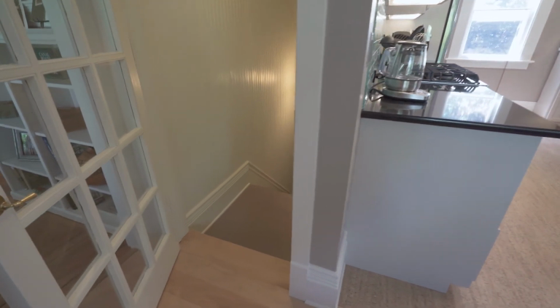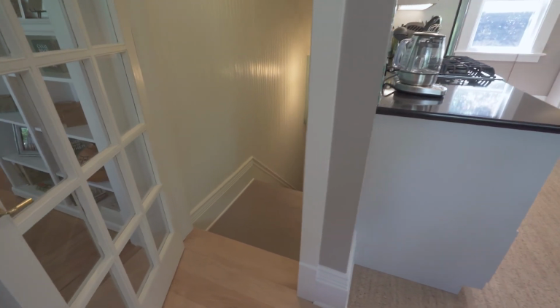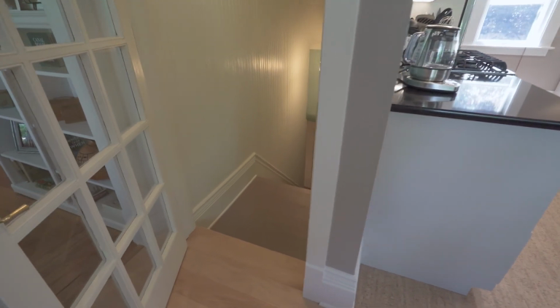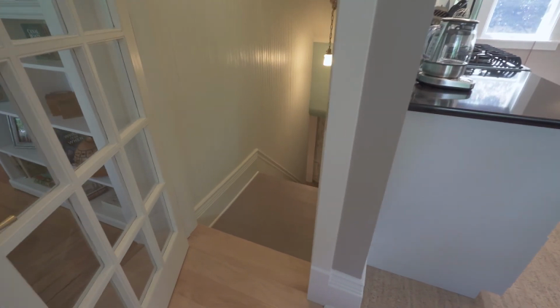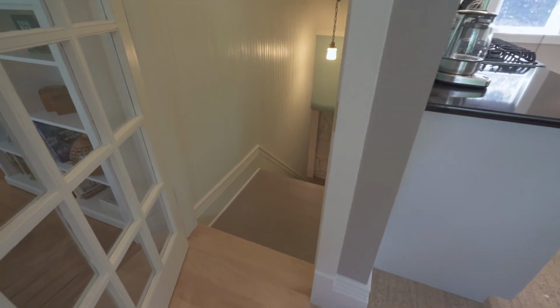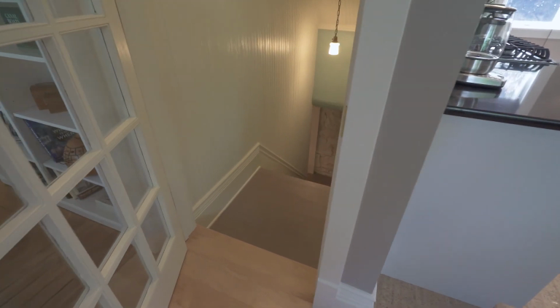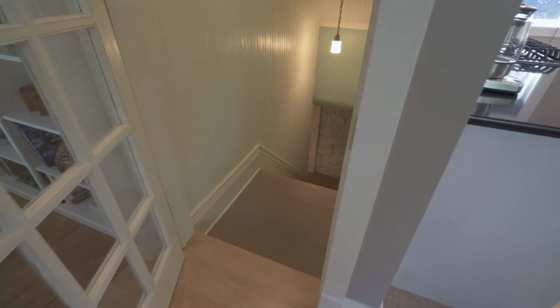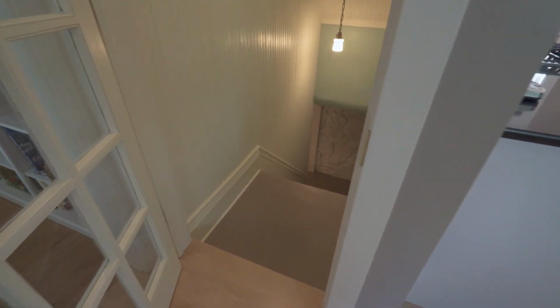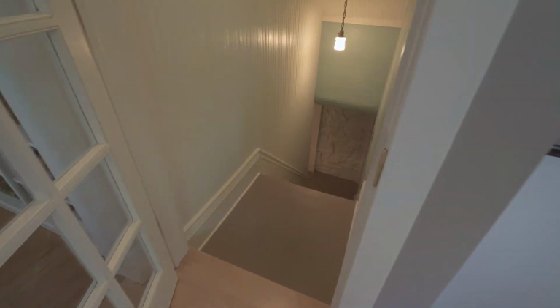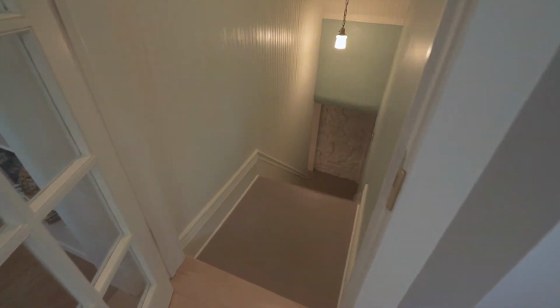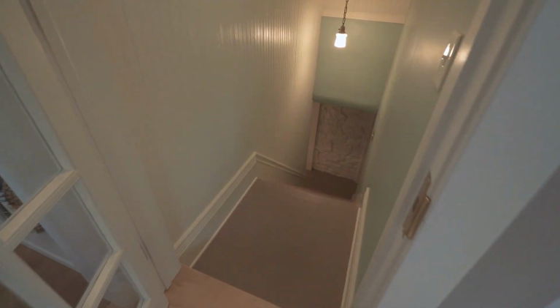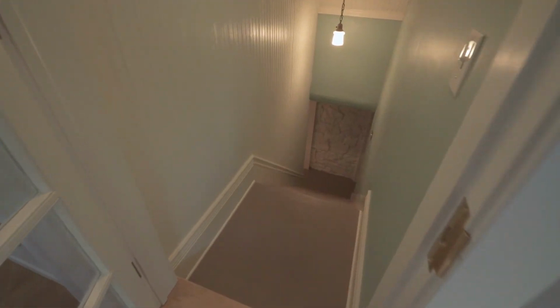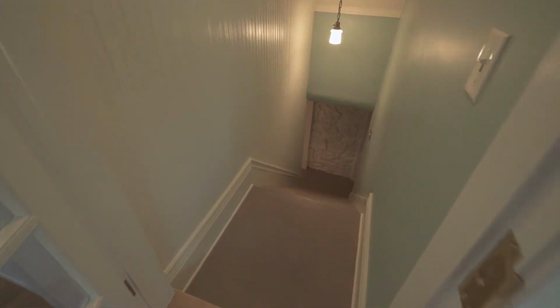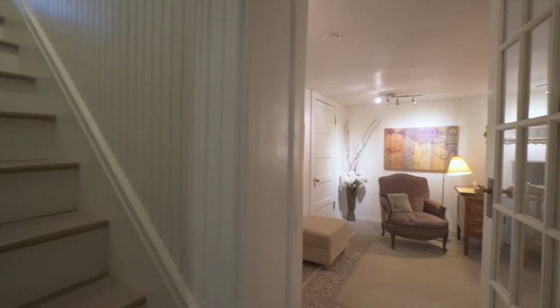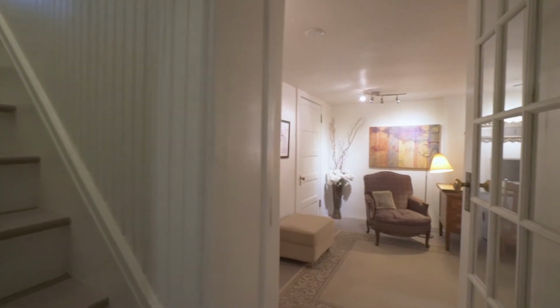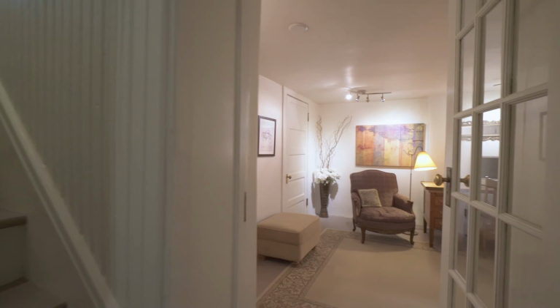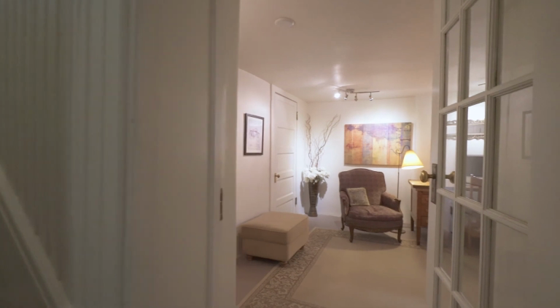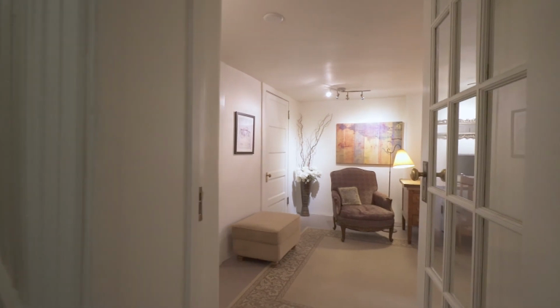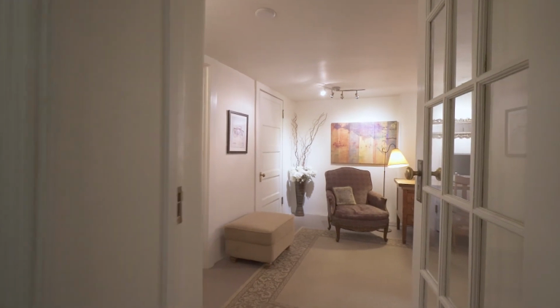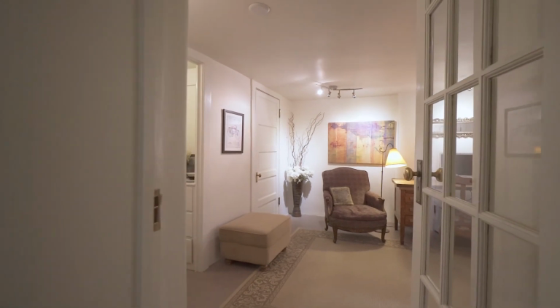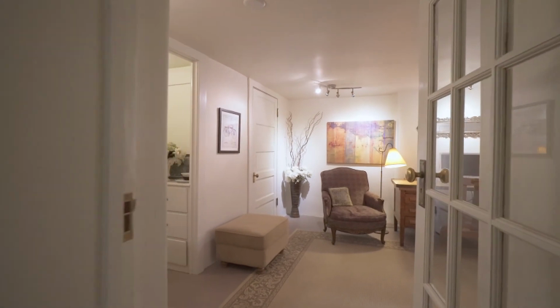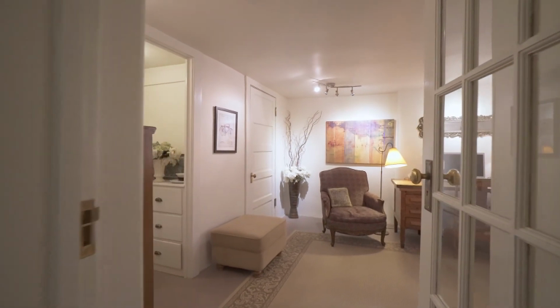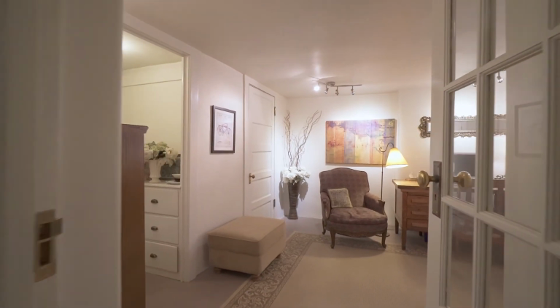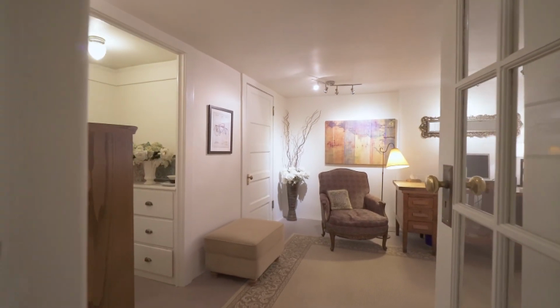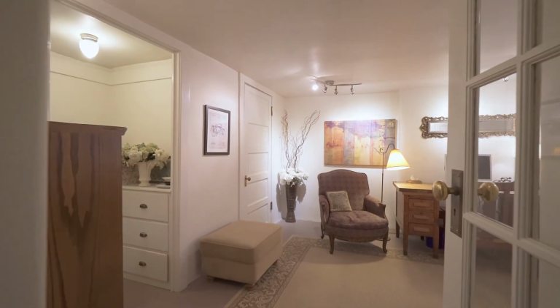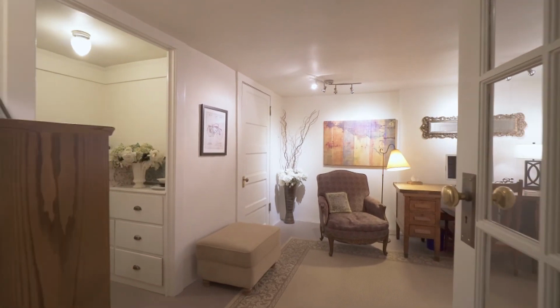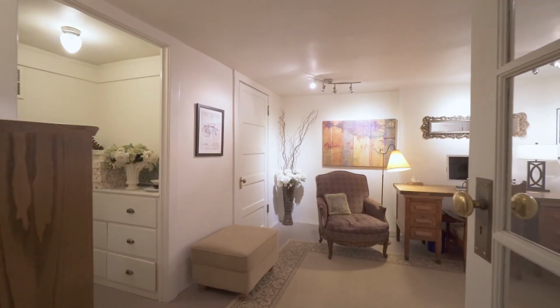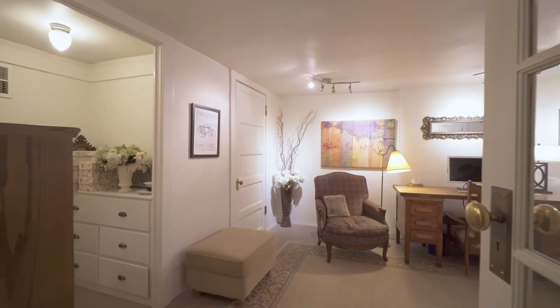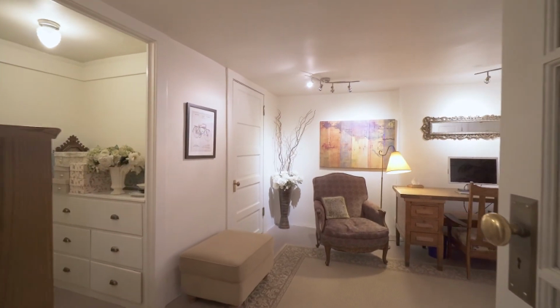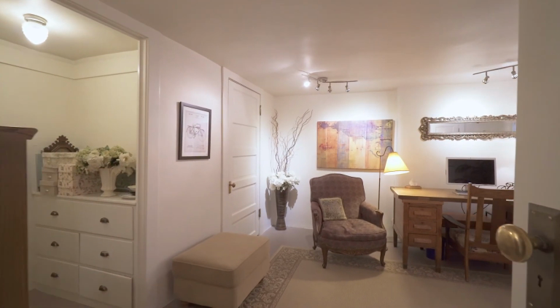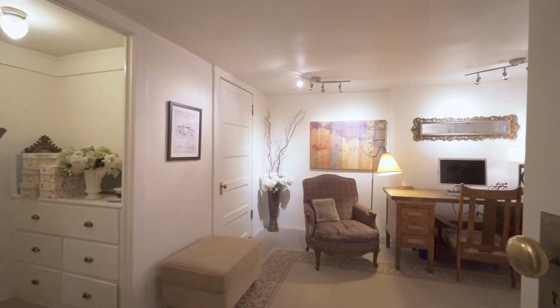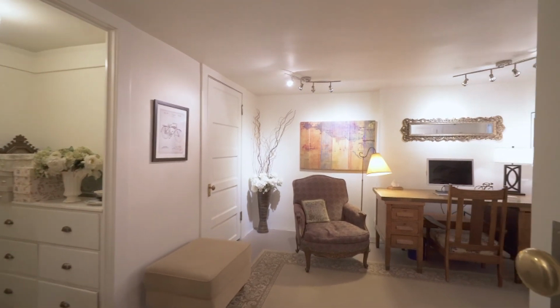The basement adds some additional living space with another bedroom and tons of storage and workspace.